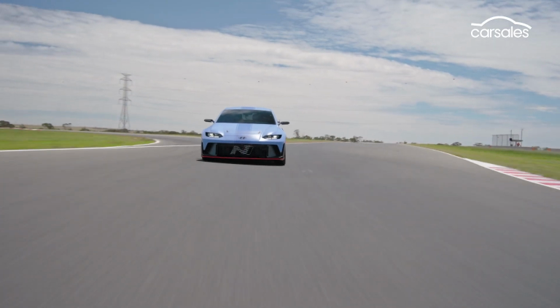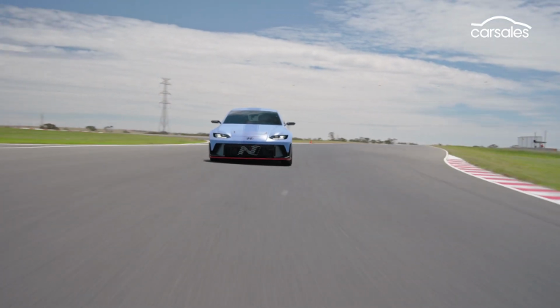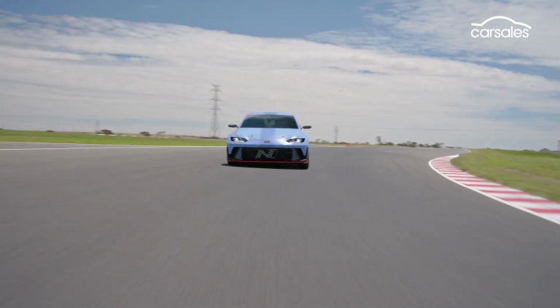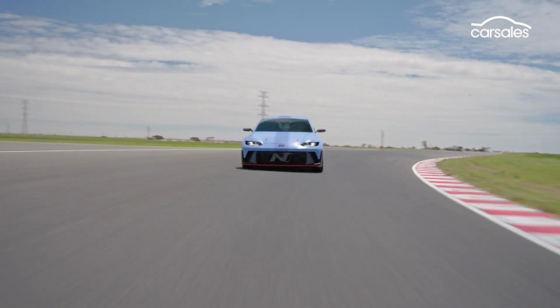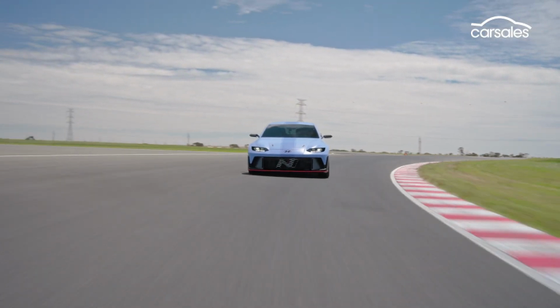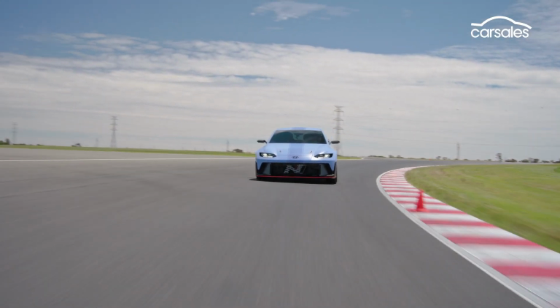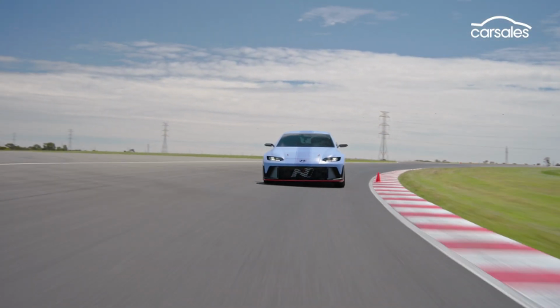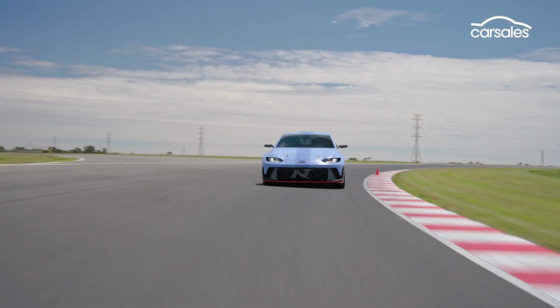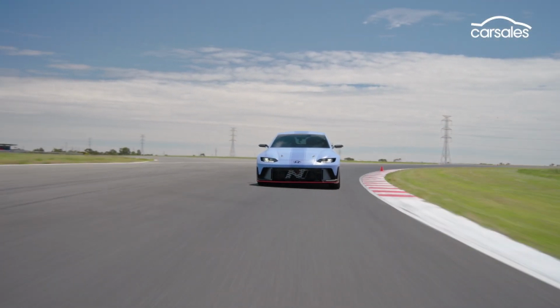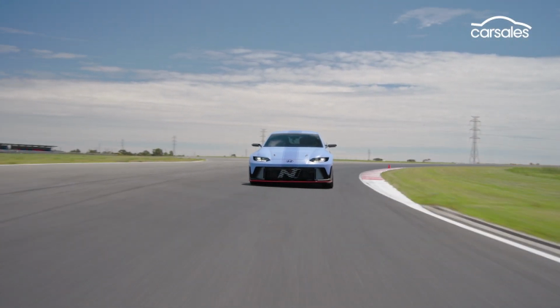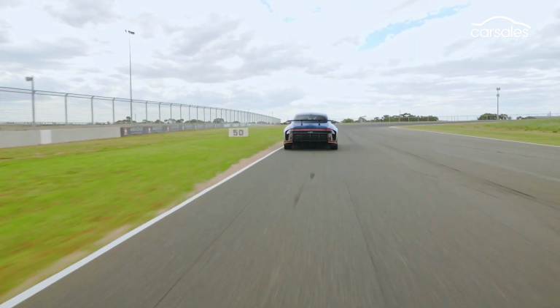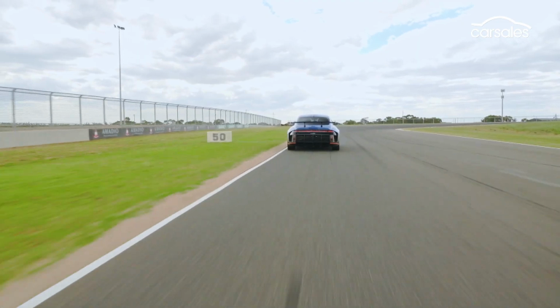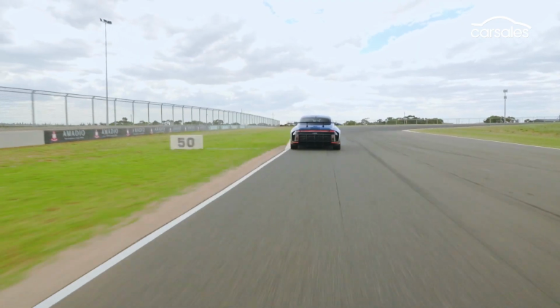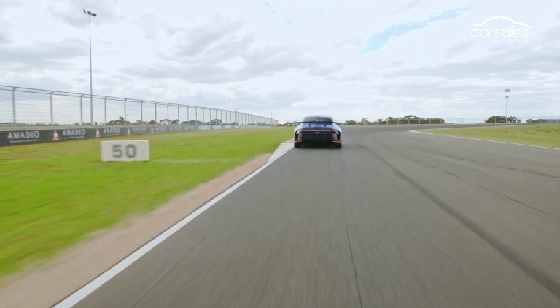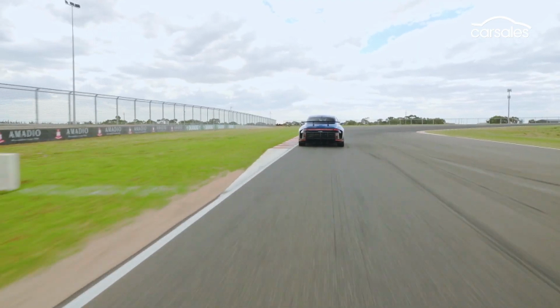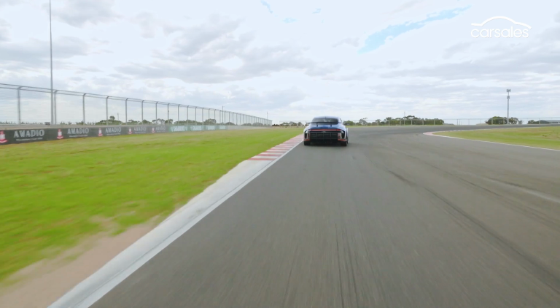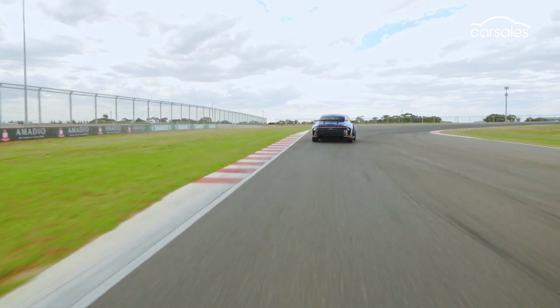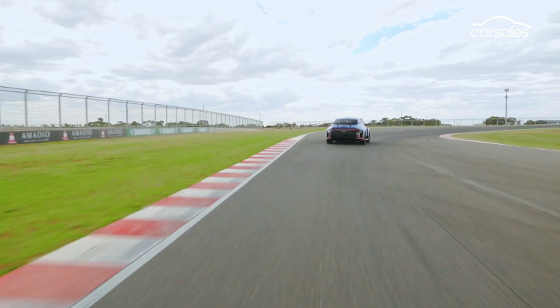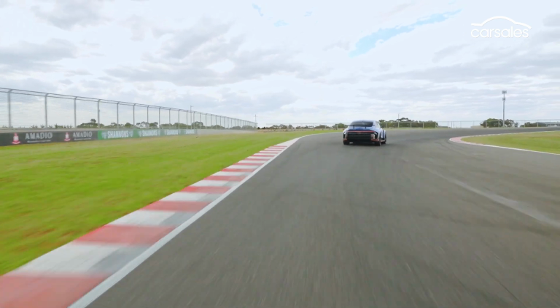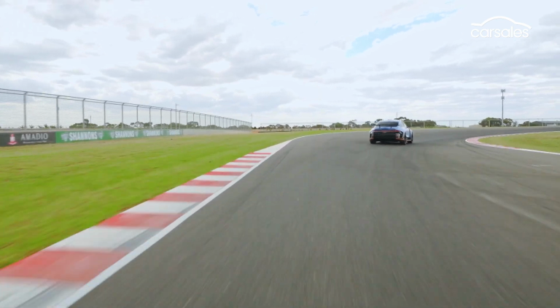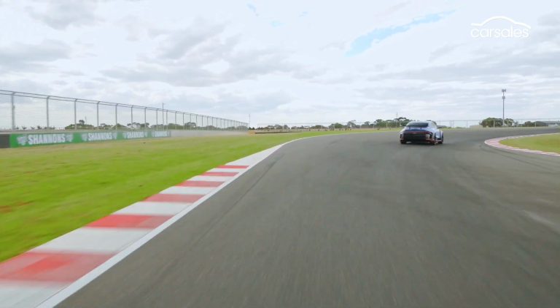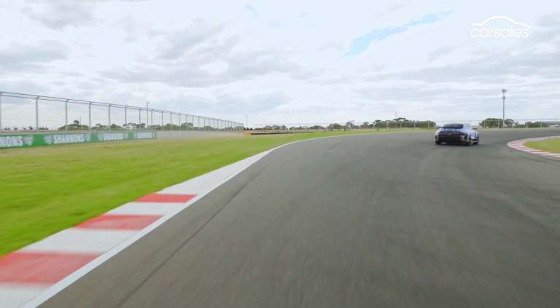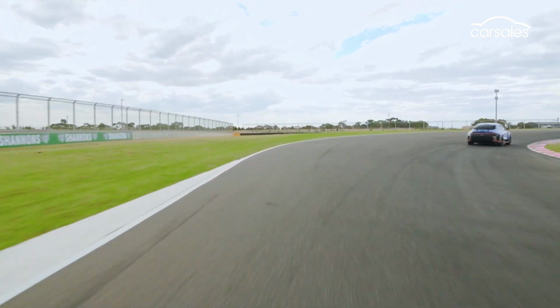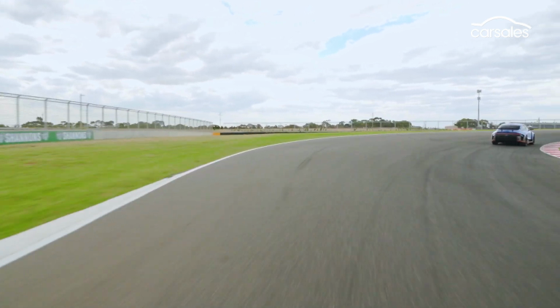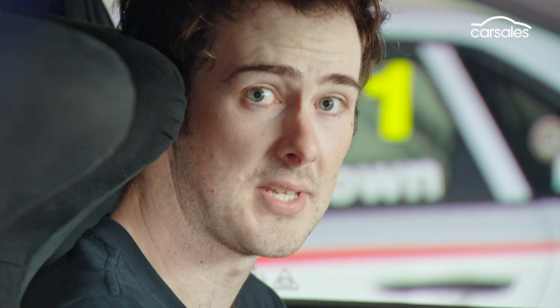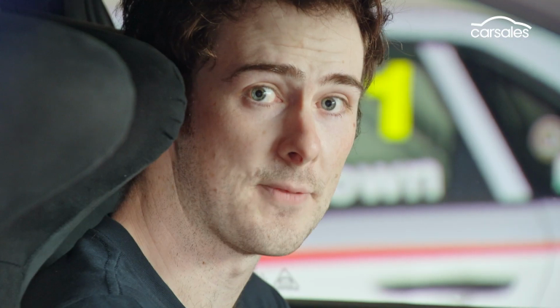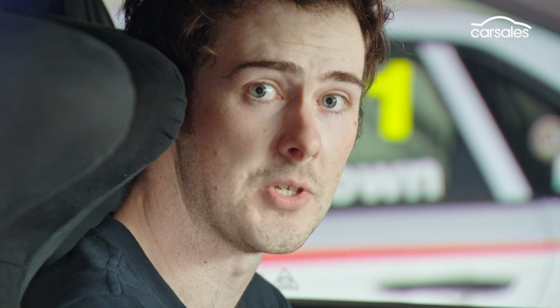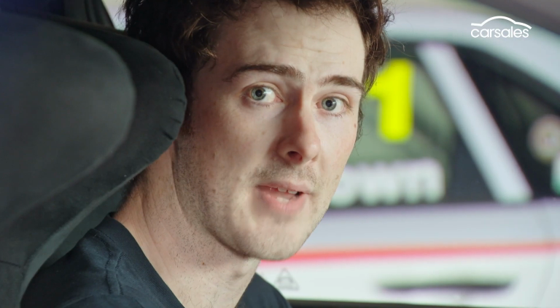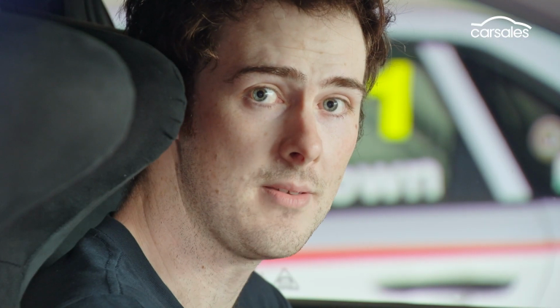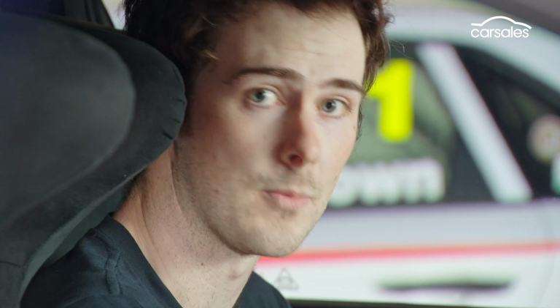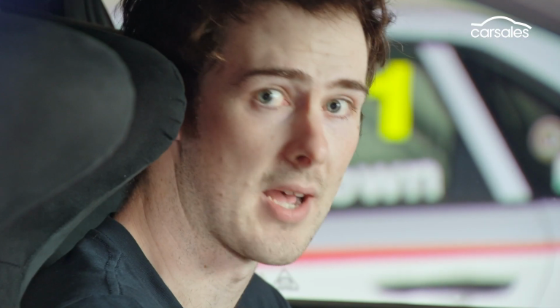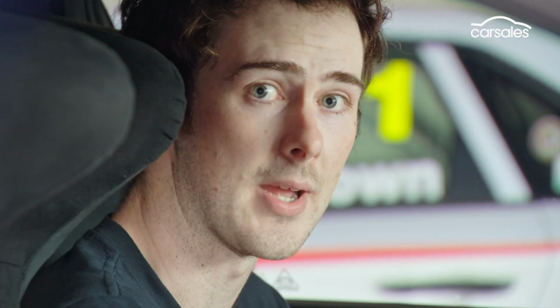So to answer our original question — yes, an EV can absolutely live up to the N hype. If this is the future of N, we can't wait.